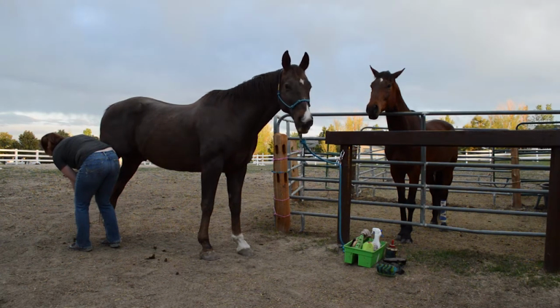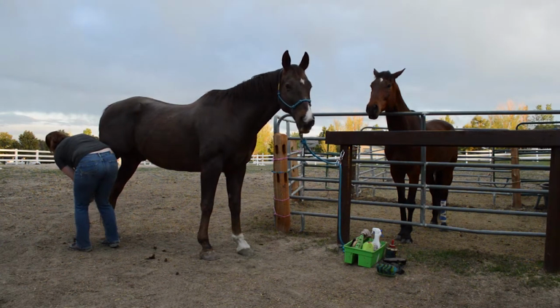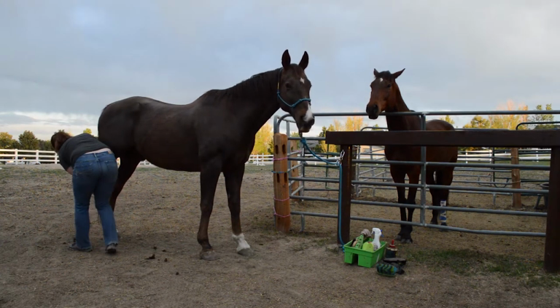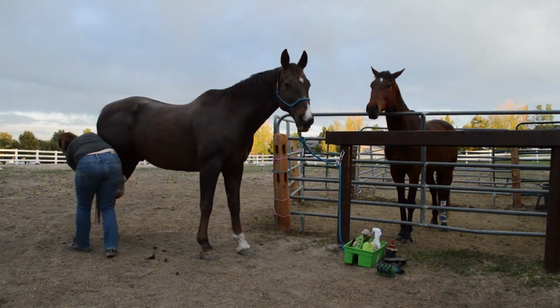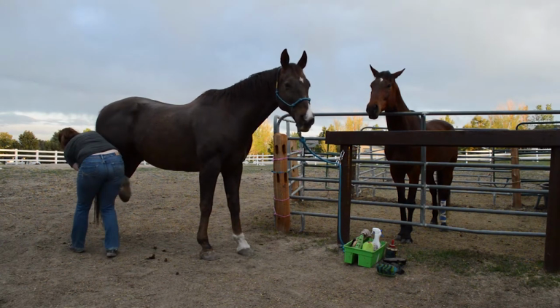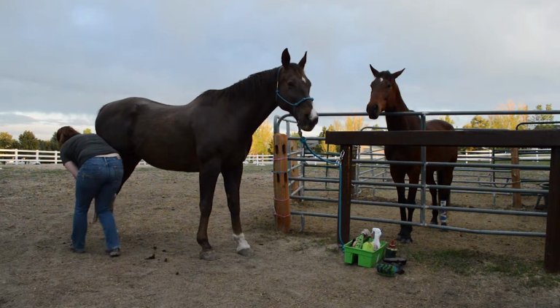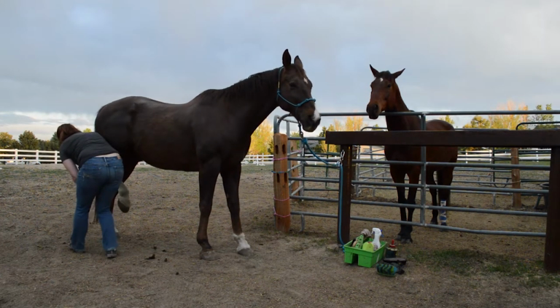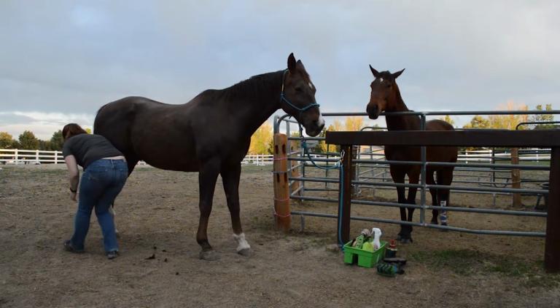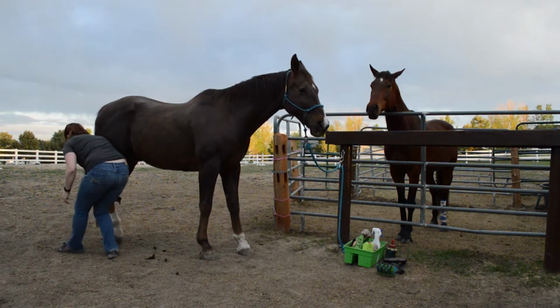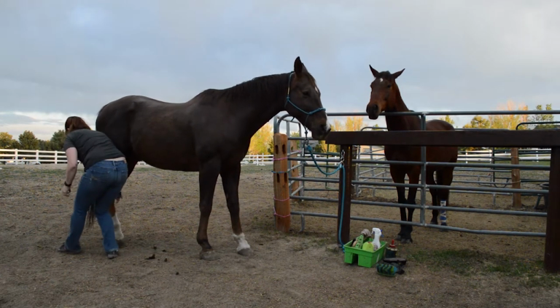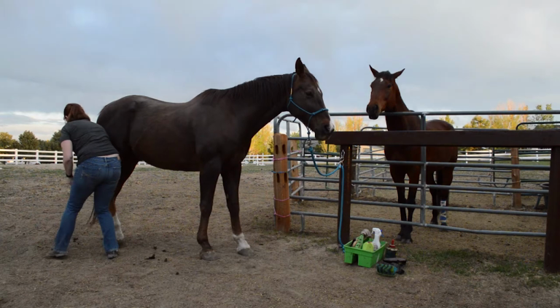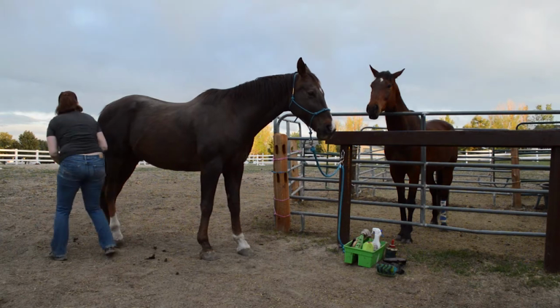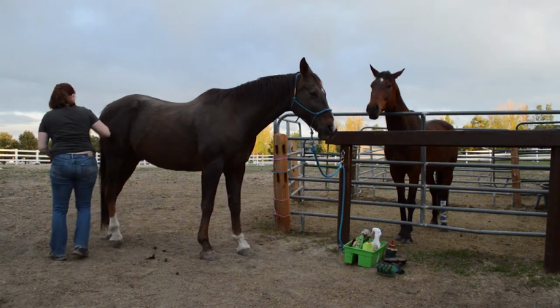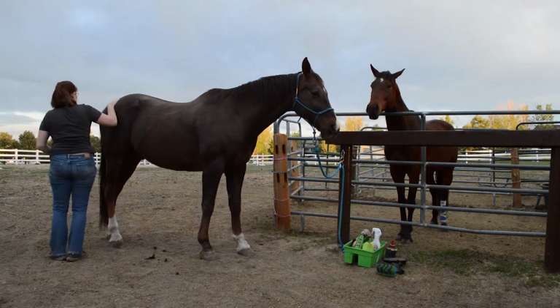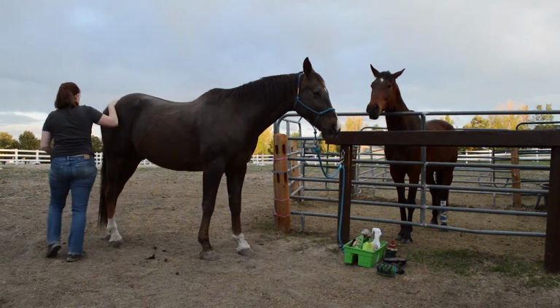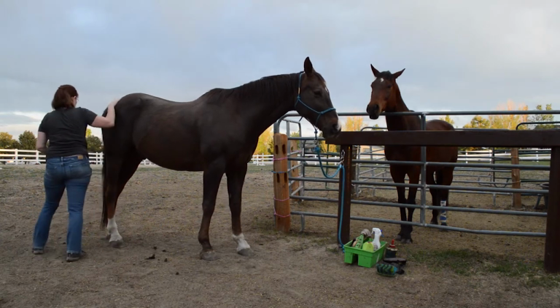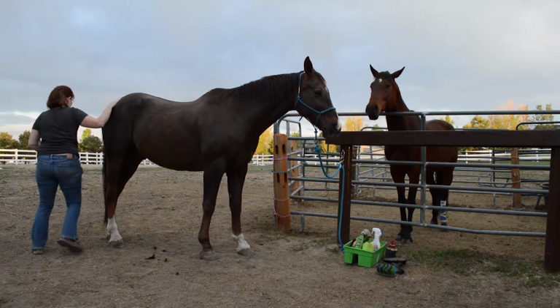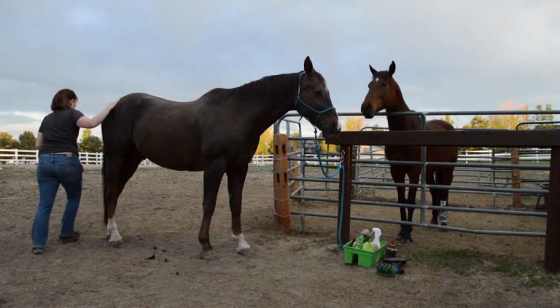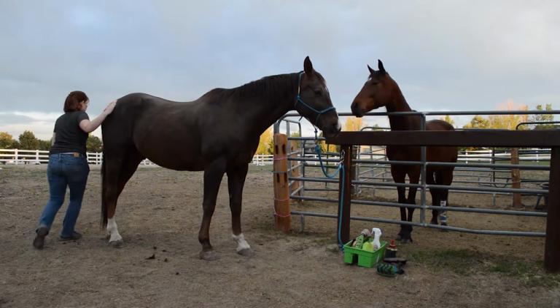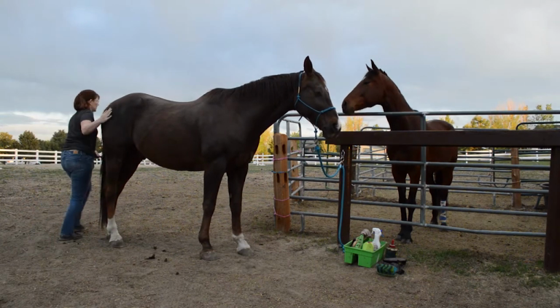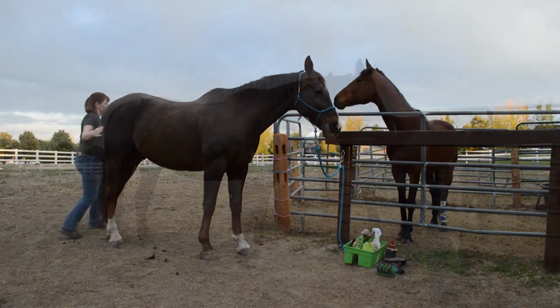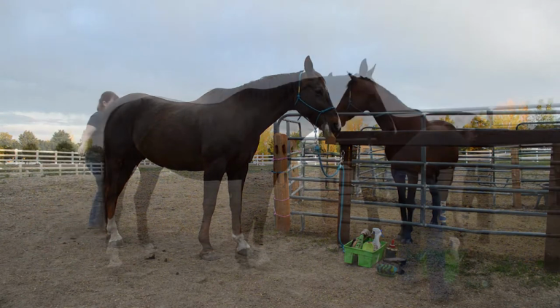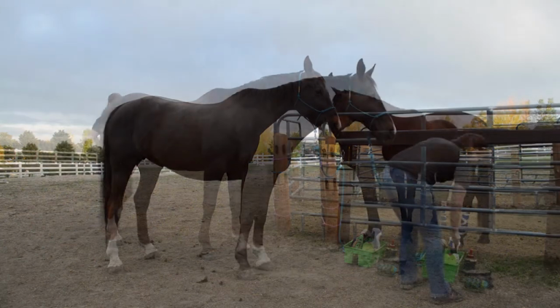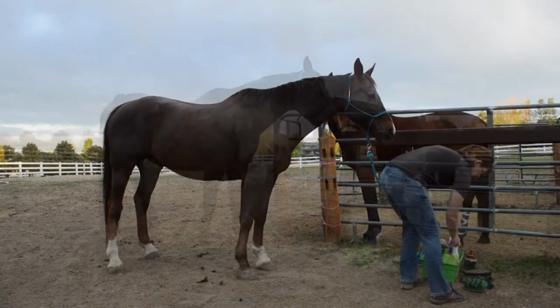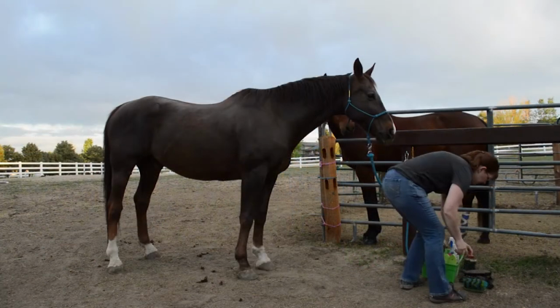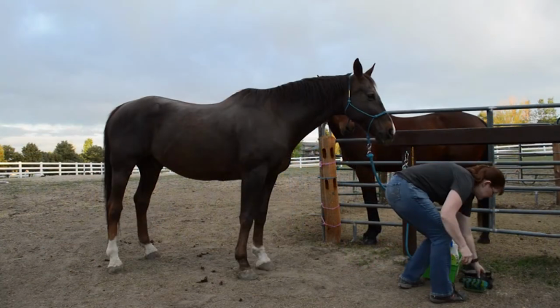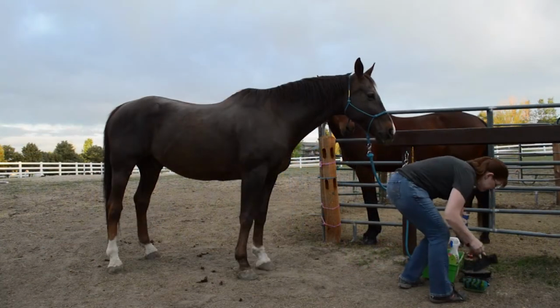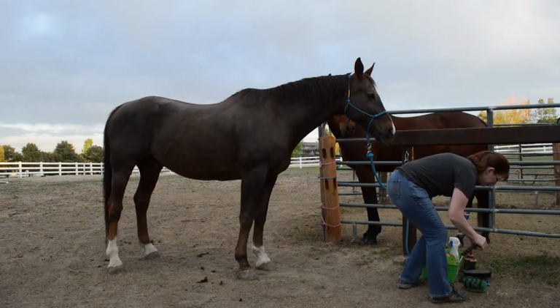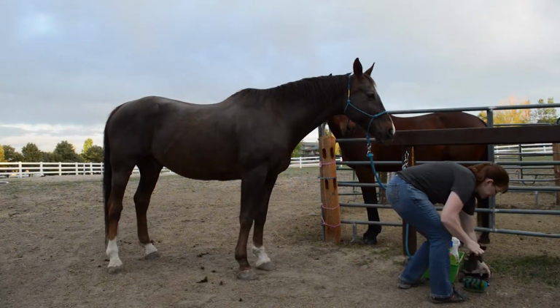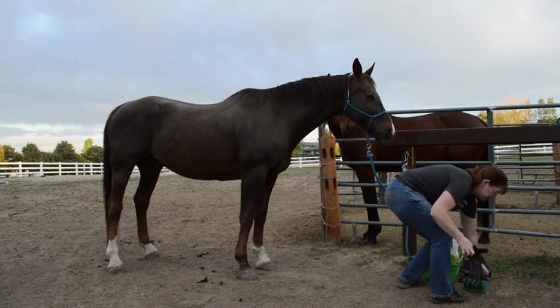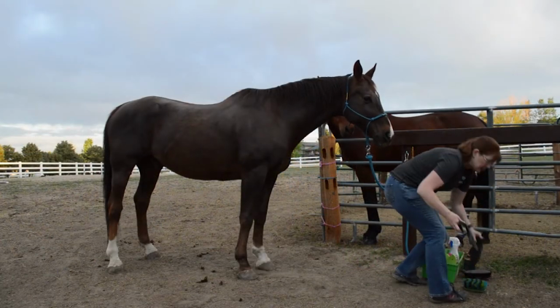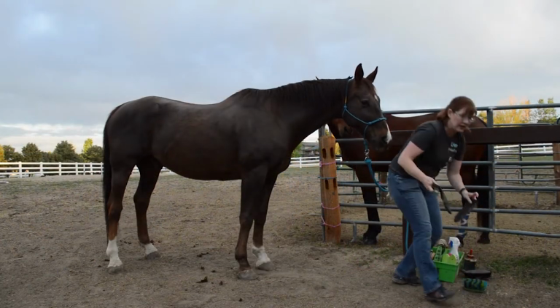If you want to, after you pick out their feet, you can also apply hoof oil or anything else you want to put on.